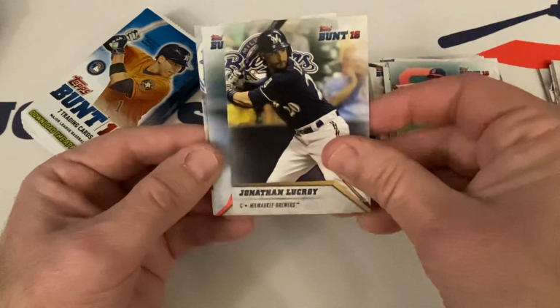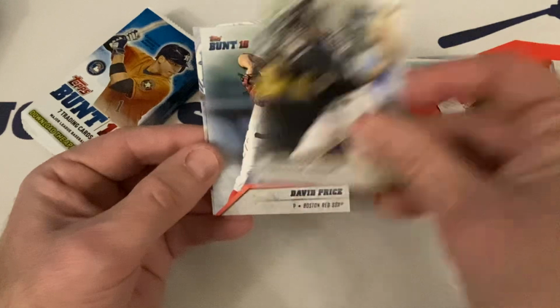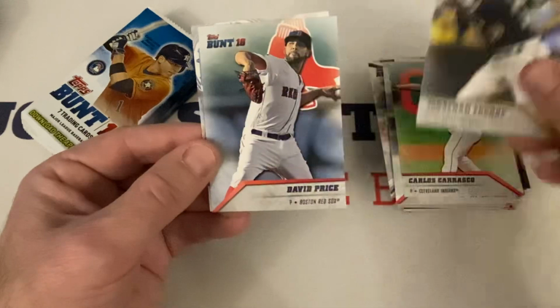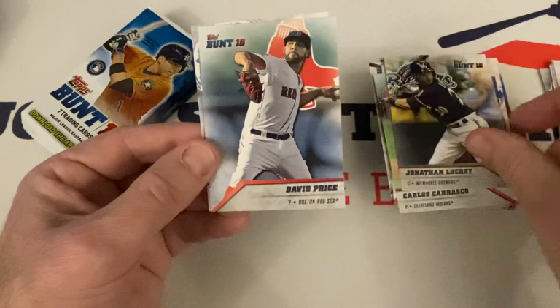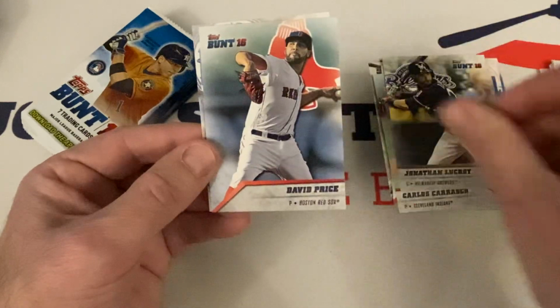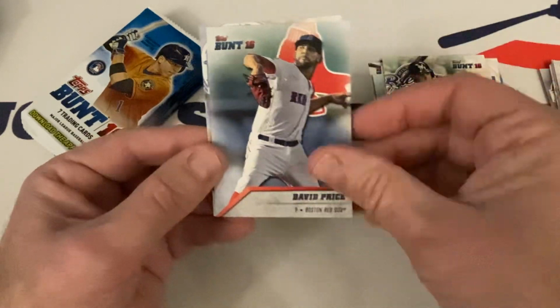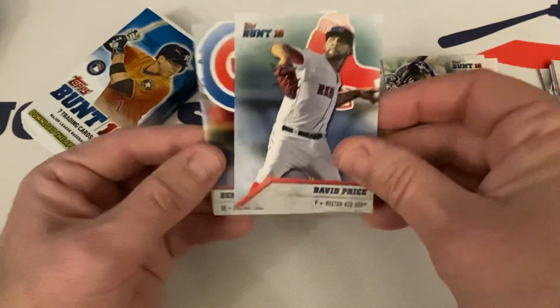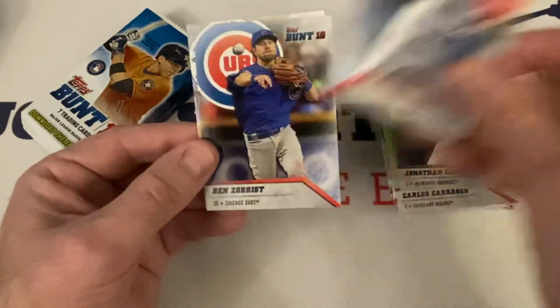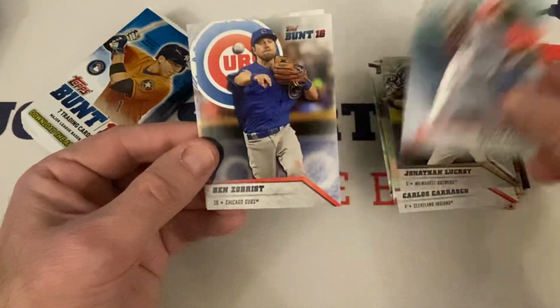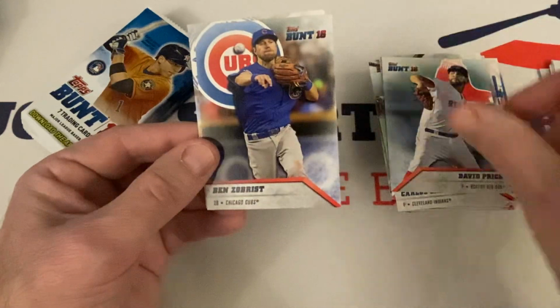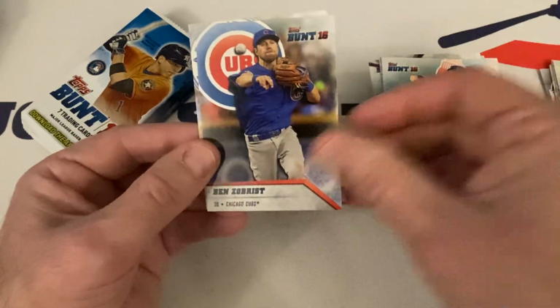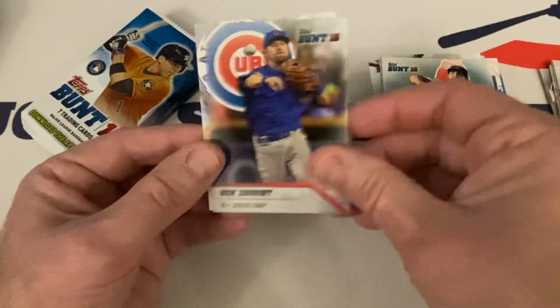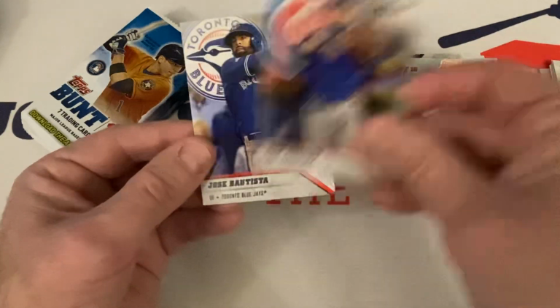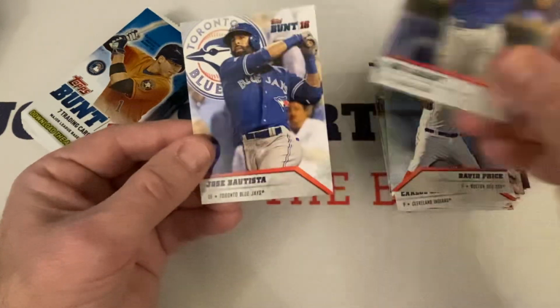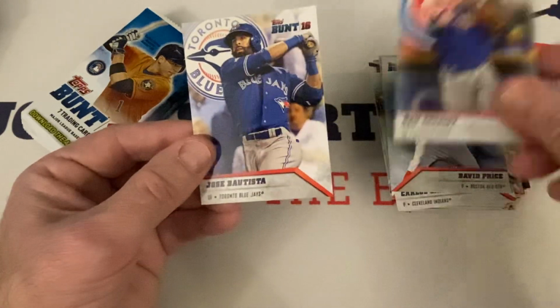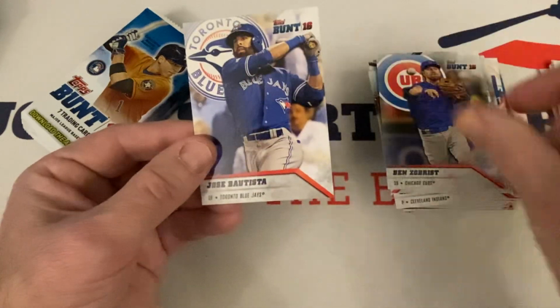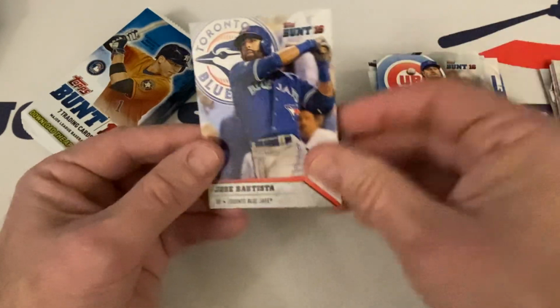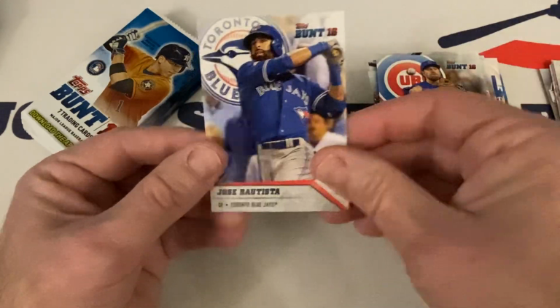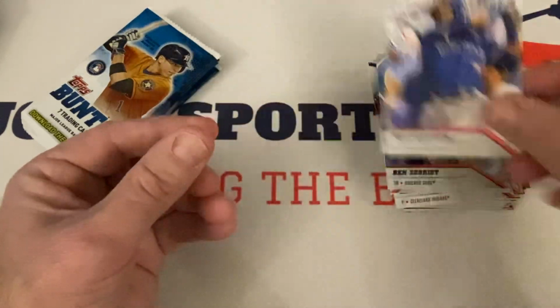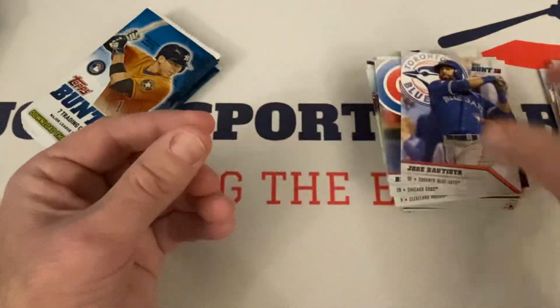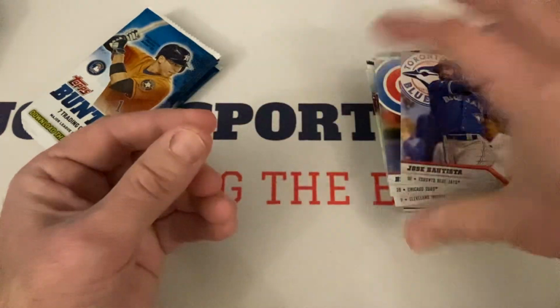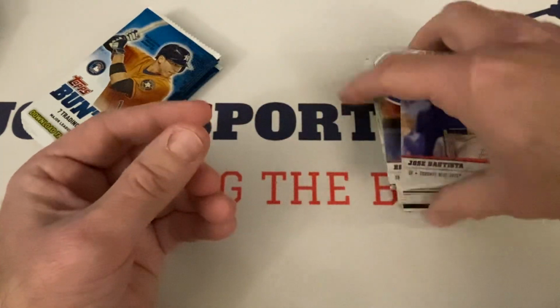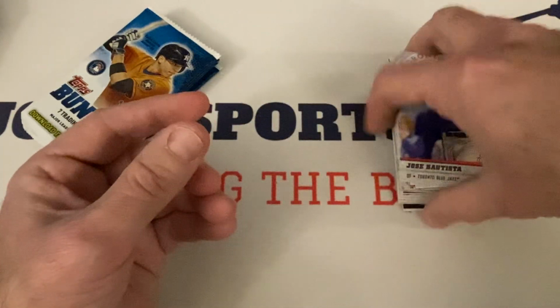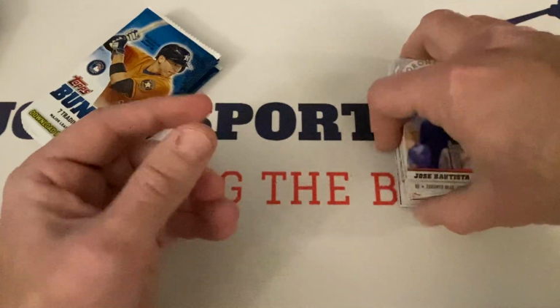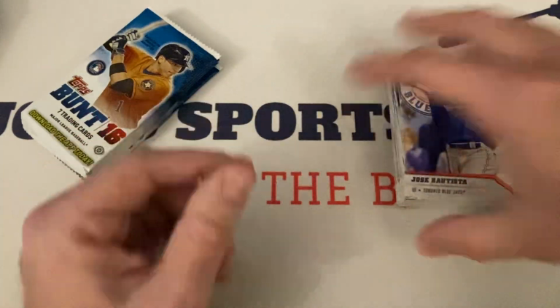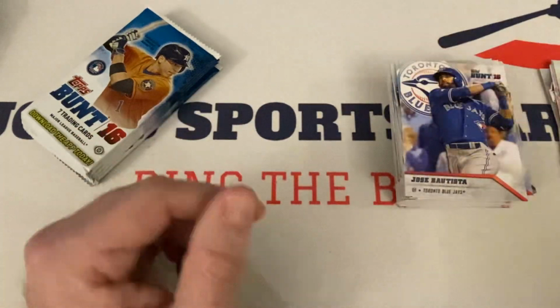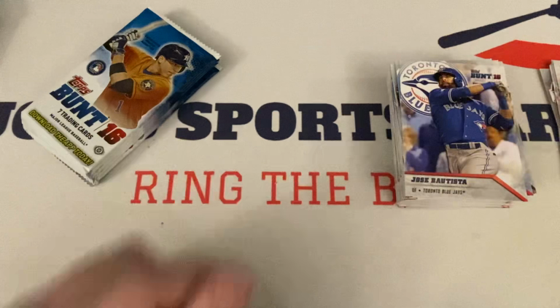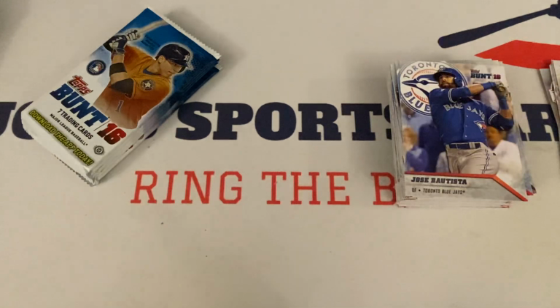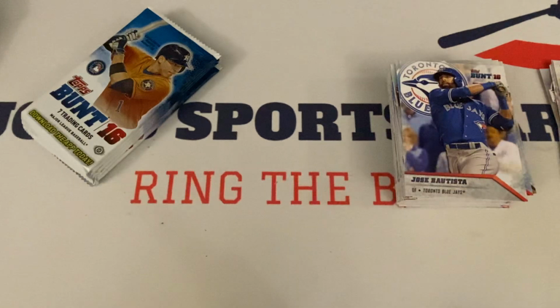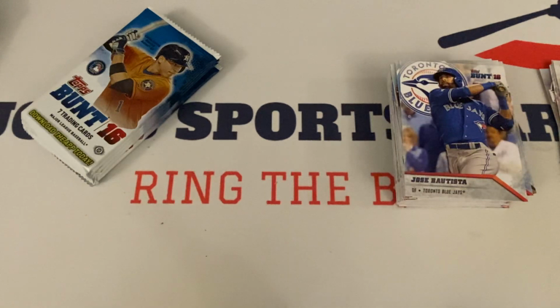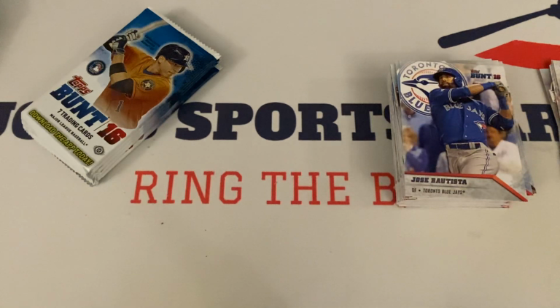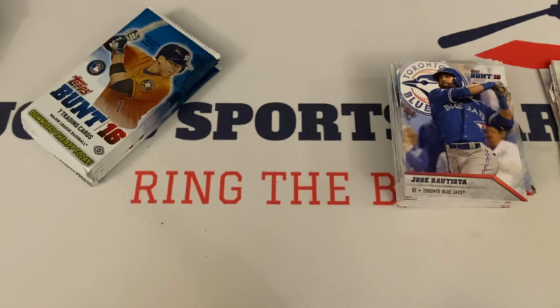Jonathan LaCroix, David Price, Ben Zobrist, and Jose Bautista rounds out the pack. A few more to go.